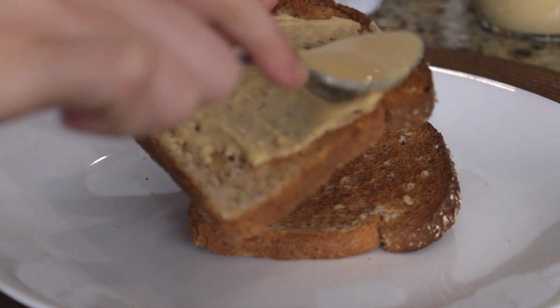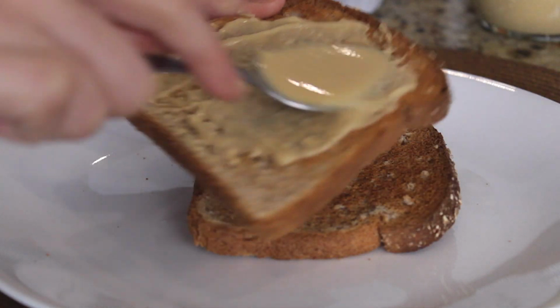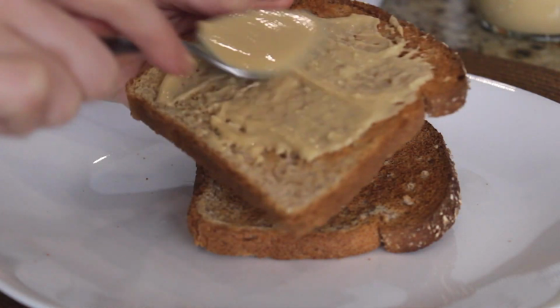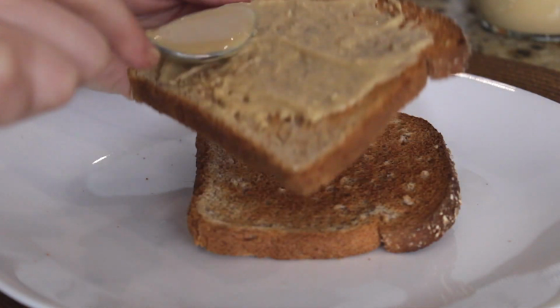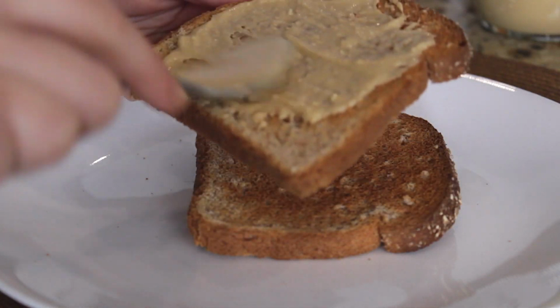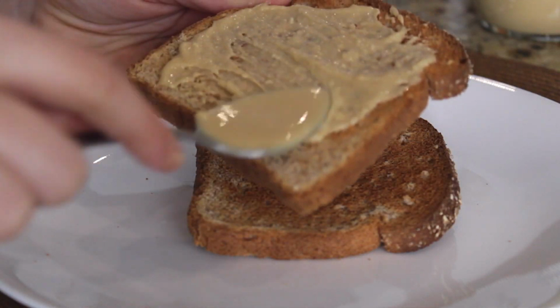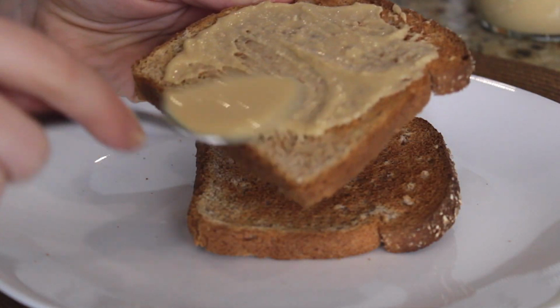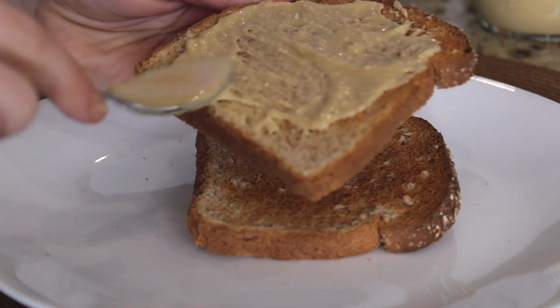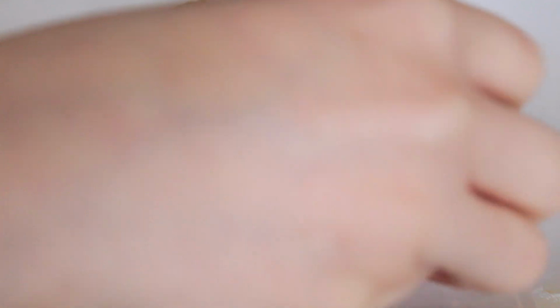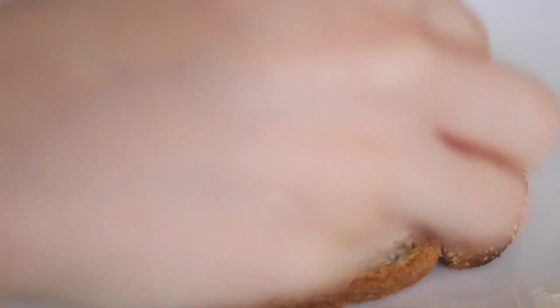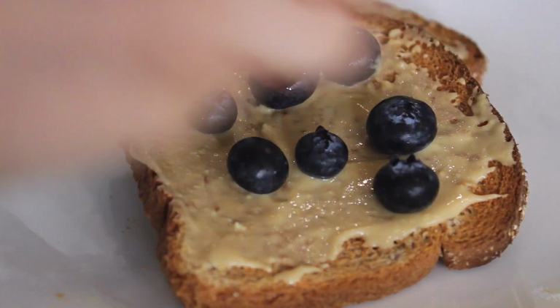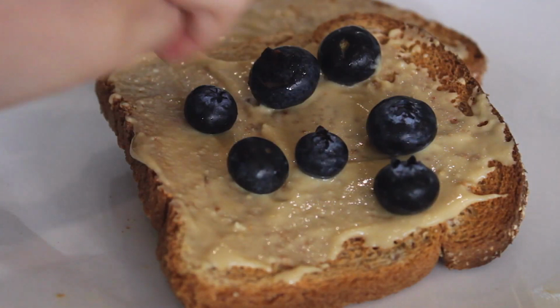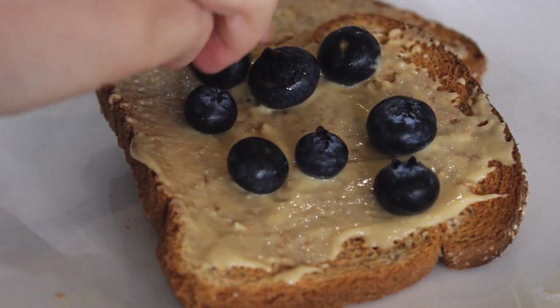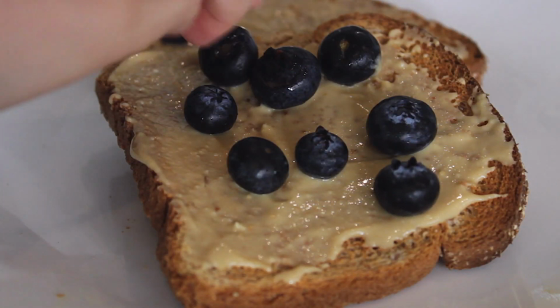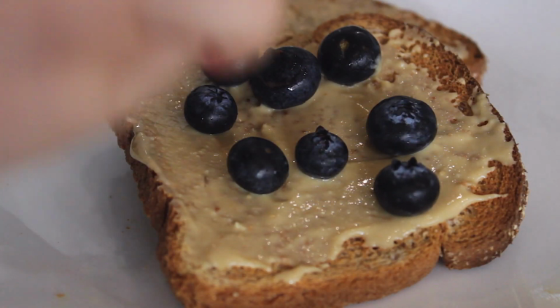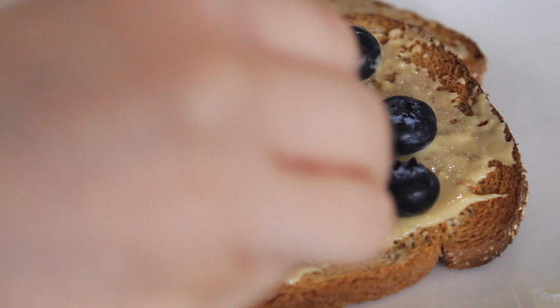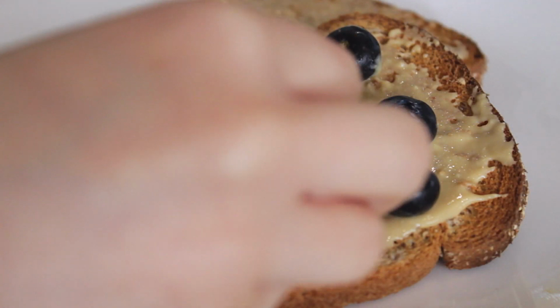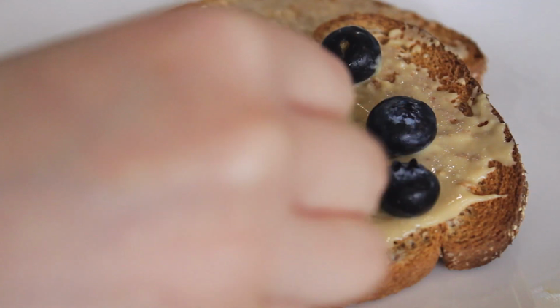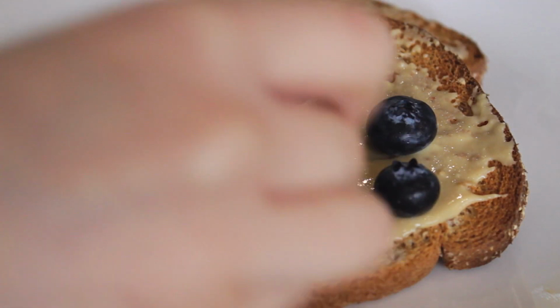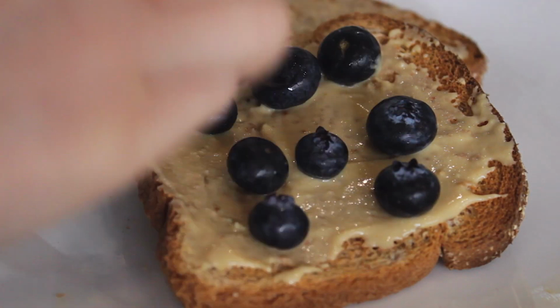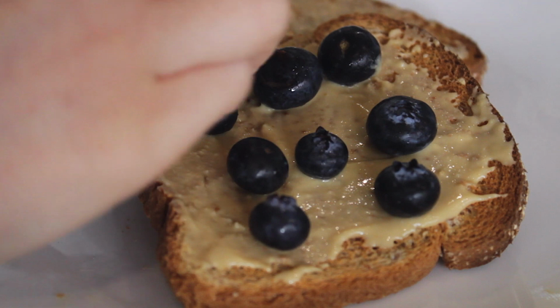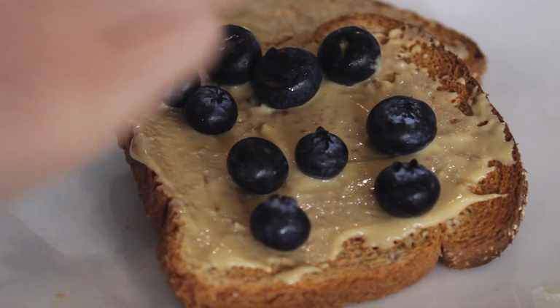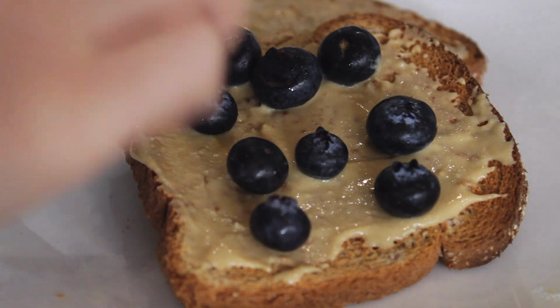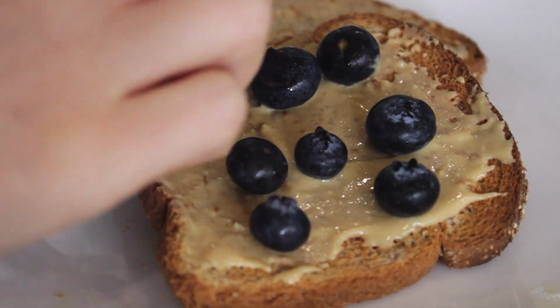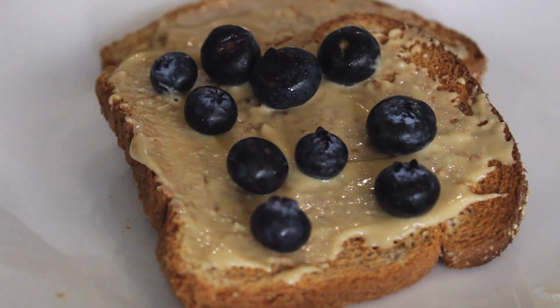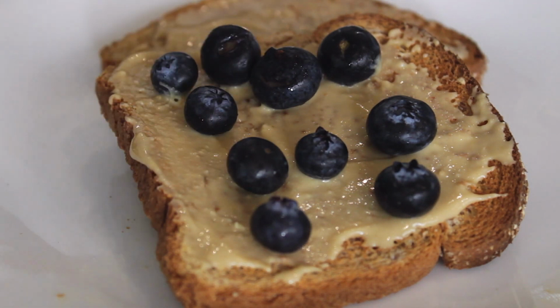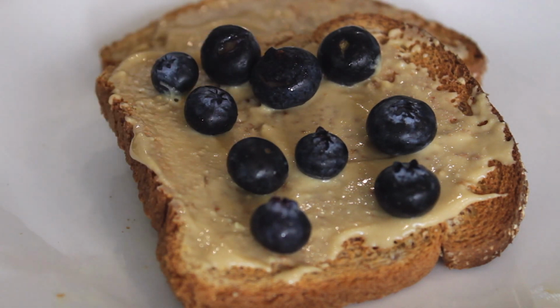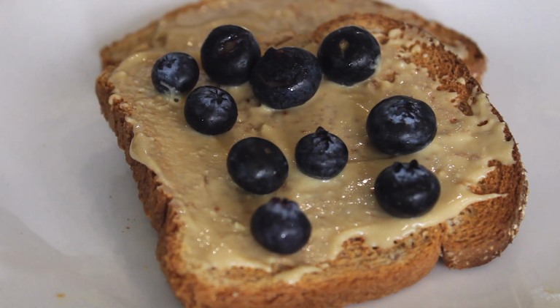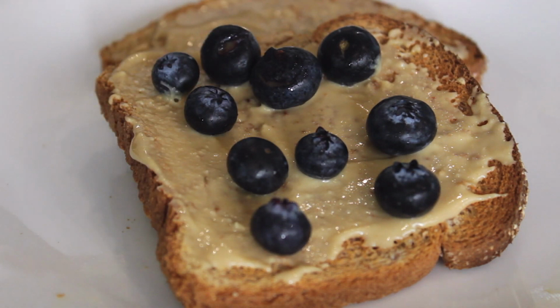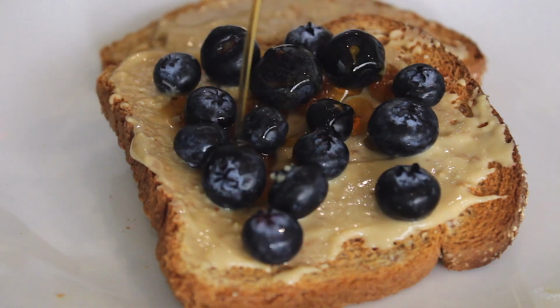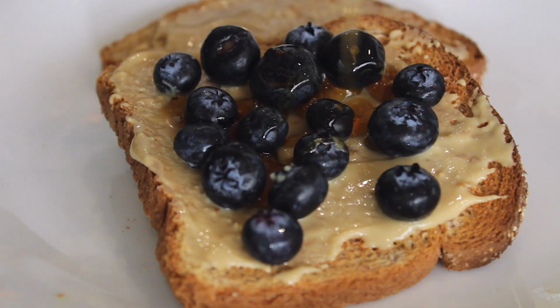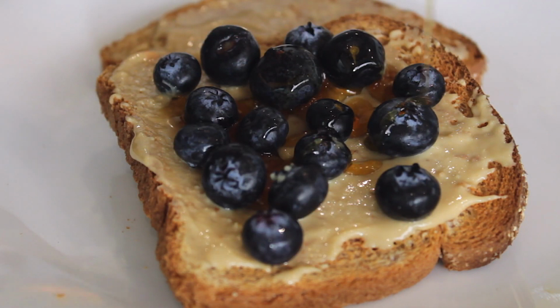Add a tablespoon of peanut butter on top of your toast with some fresh blueberries and a drizzle of maple syrup.